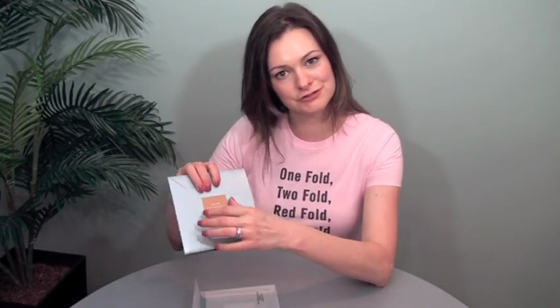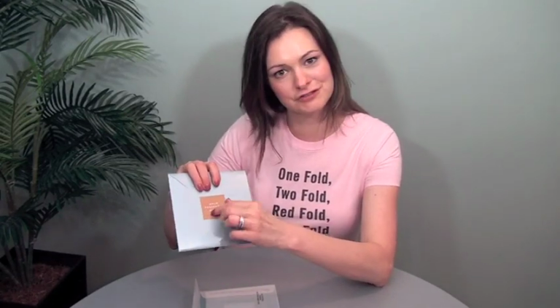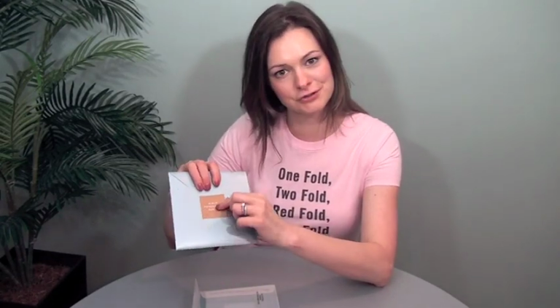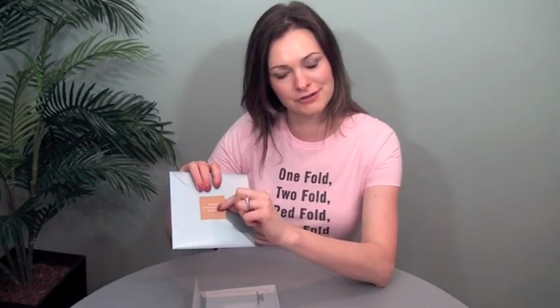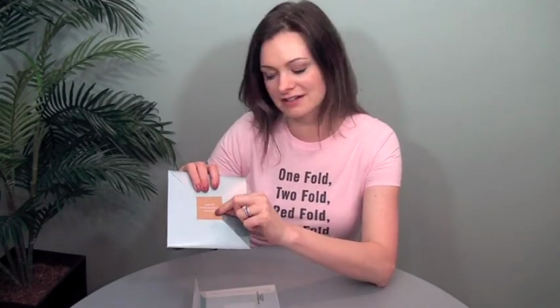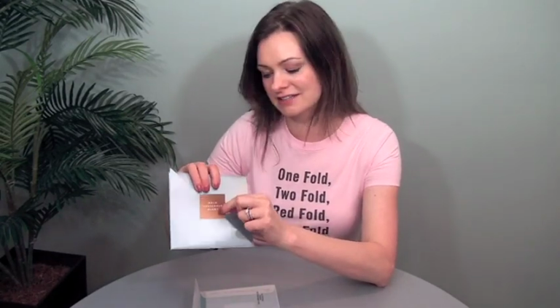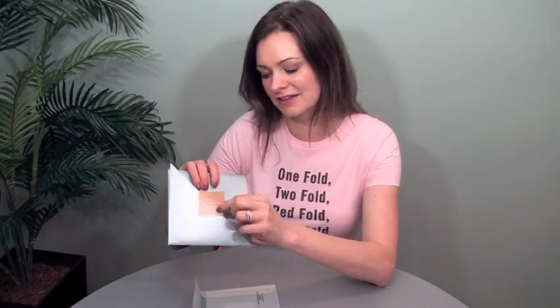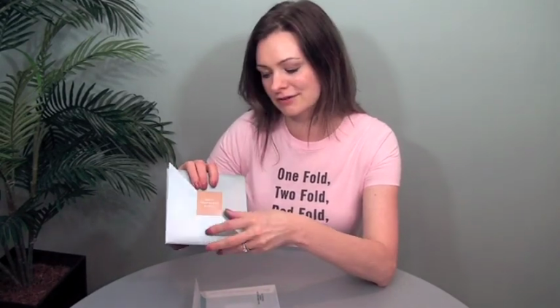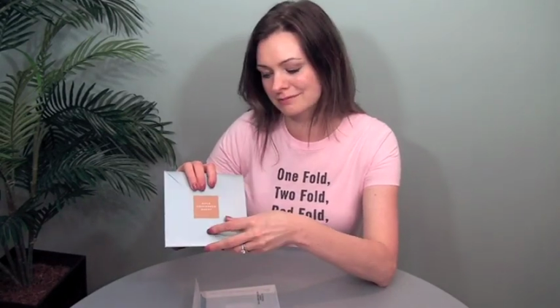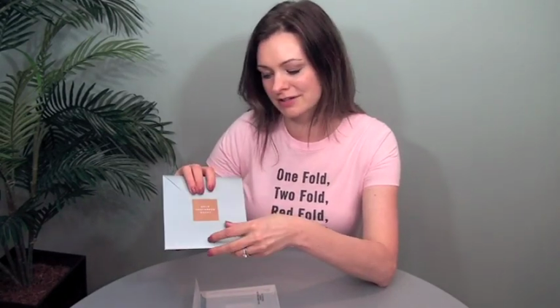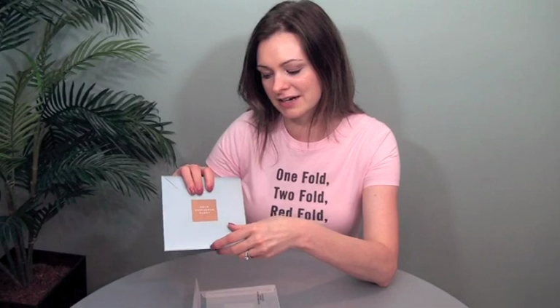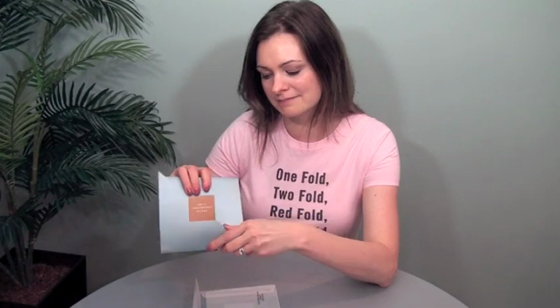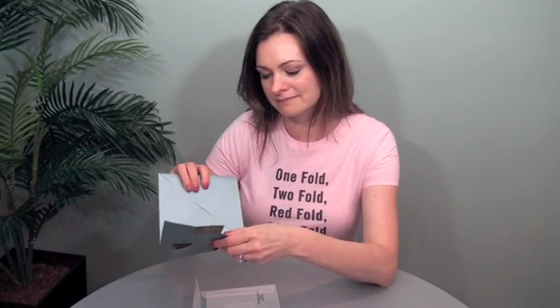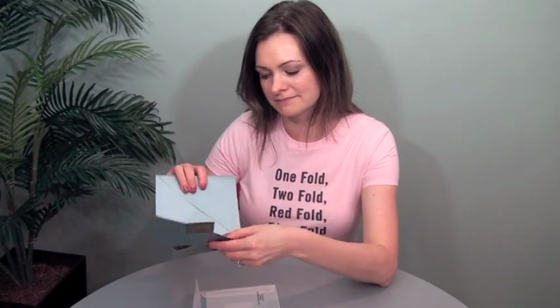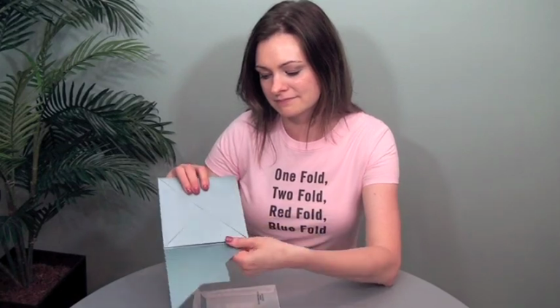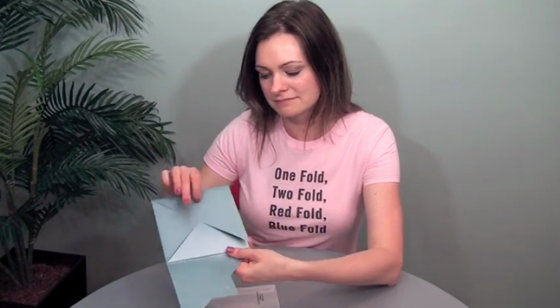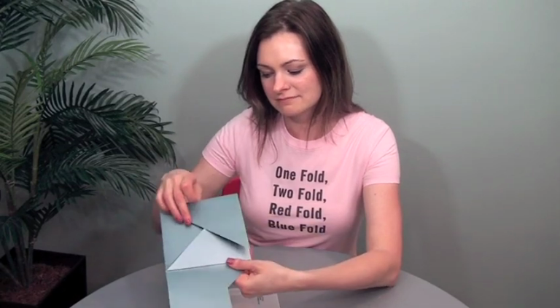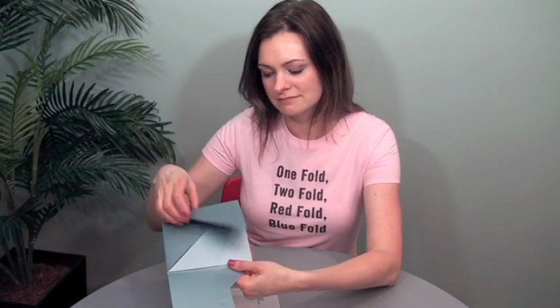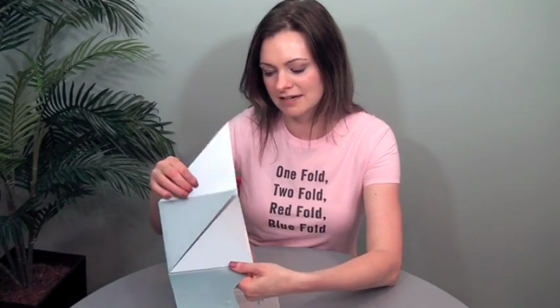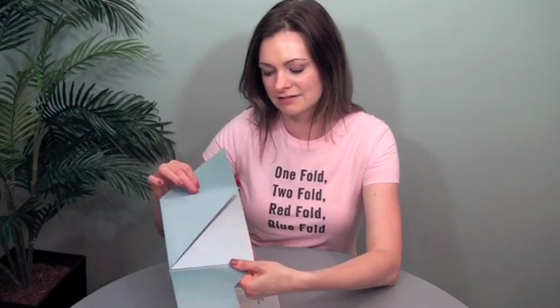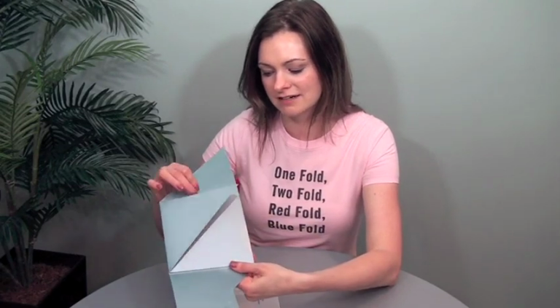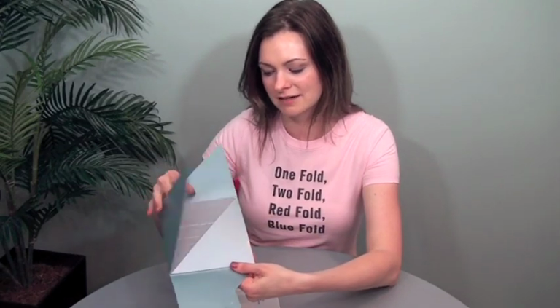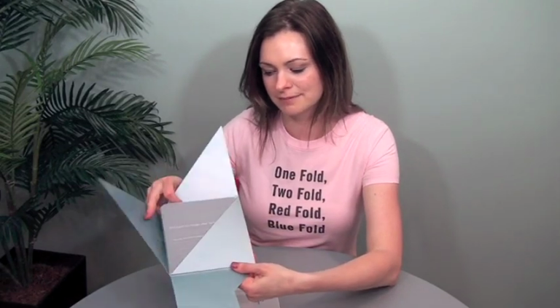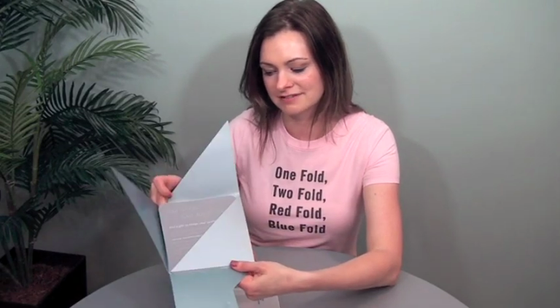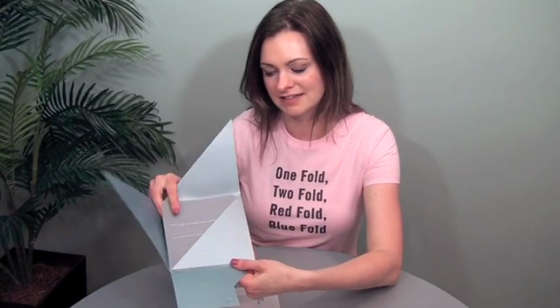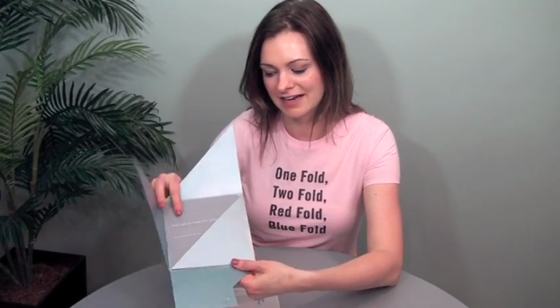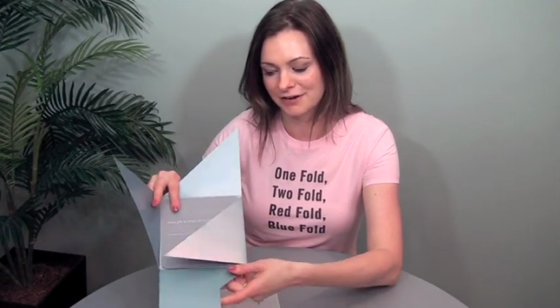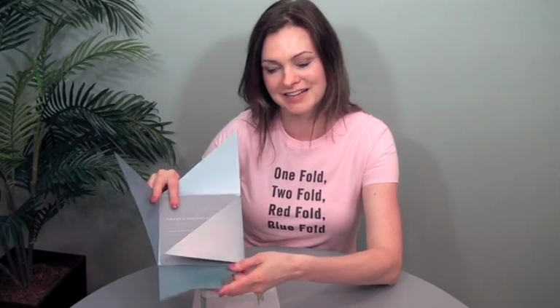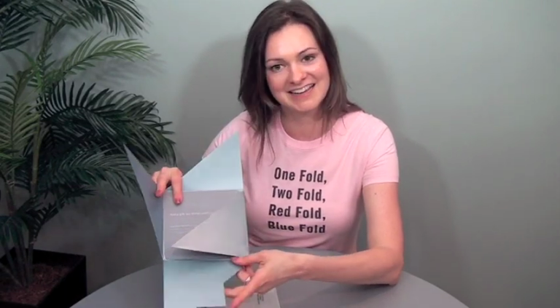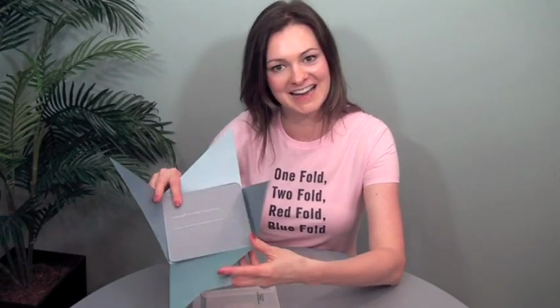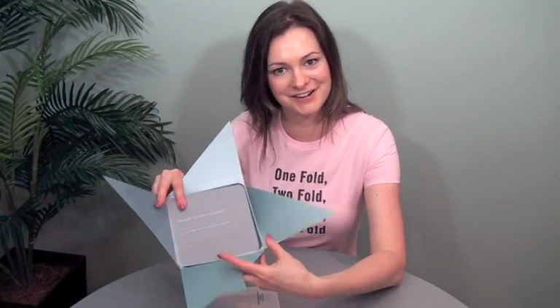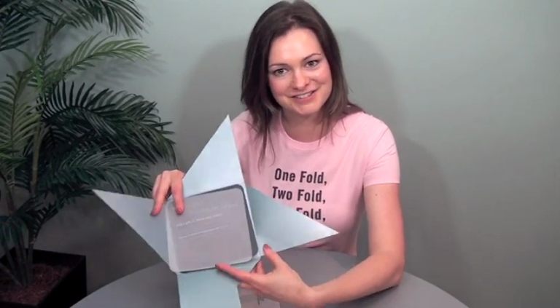A dot of fugitive glue holds it all together. Pull it up, down, up, out, and out.